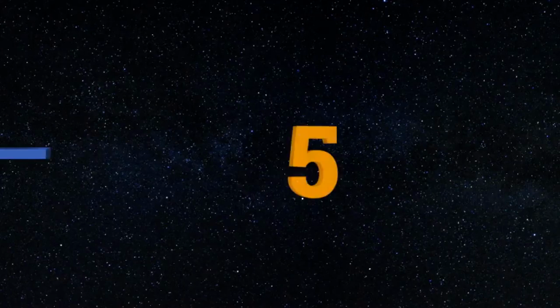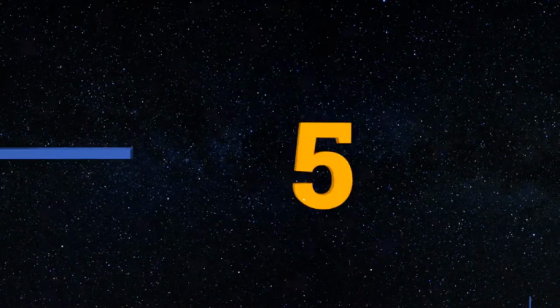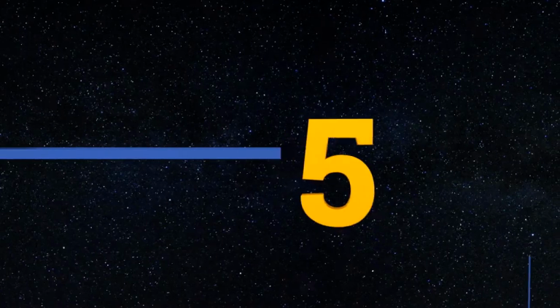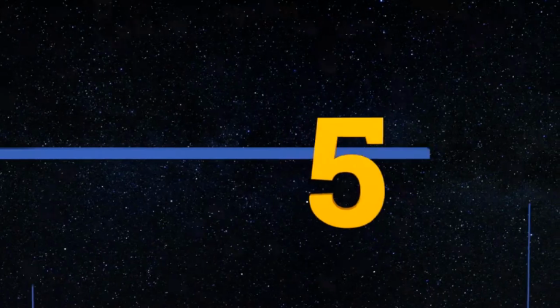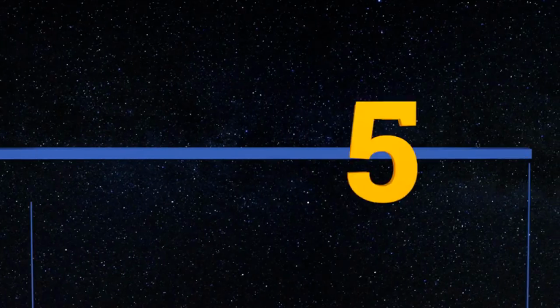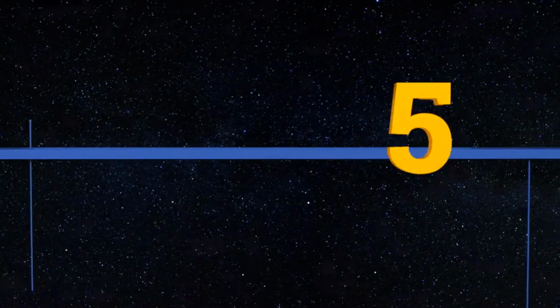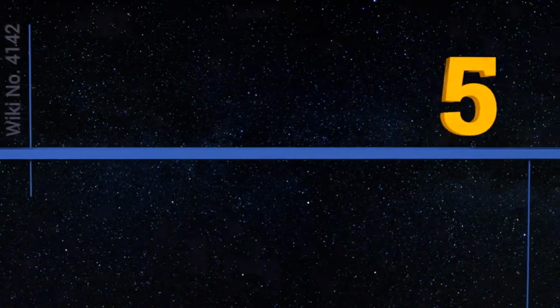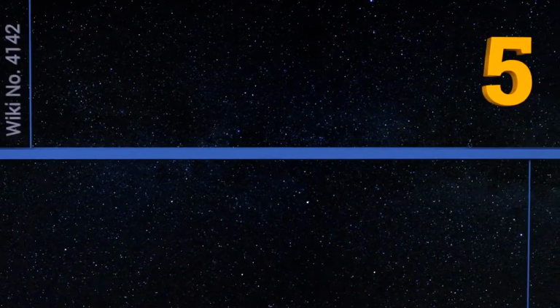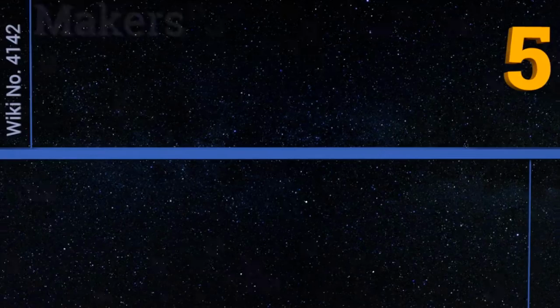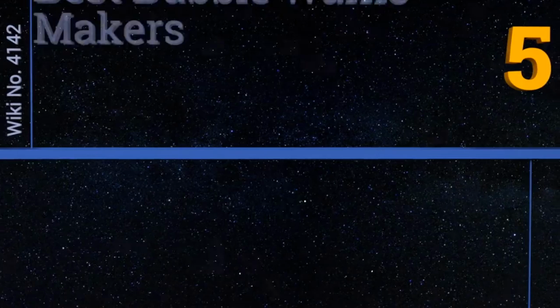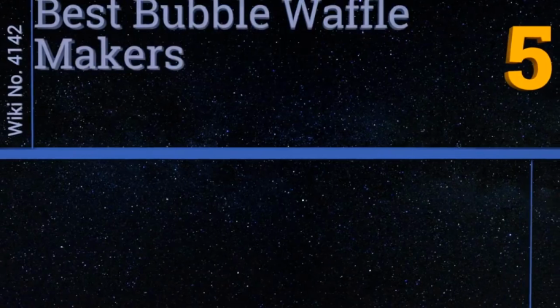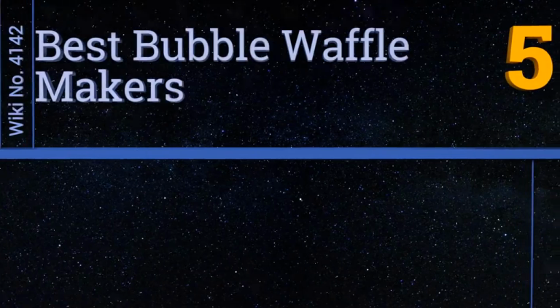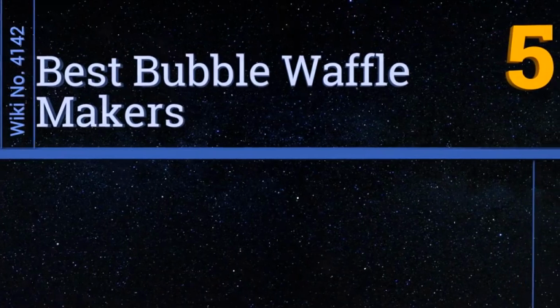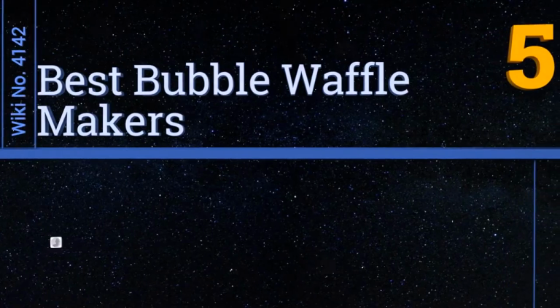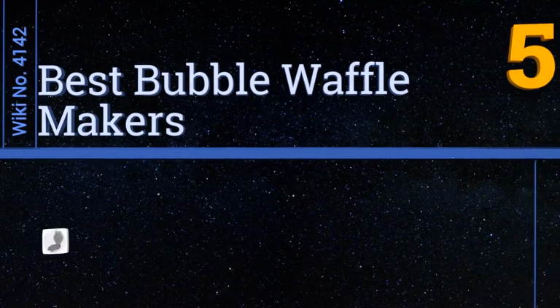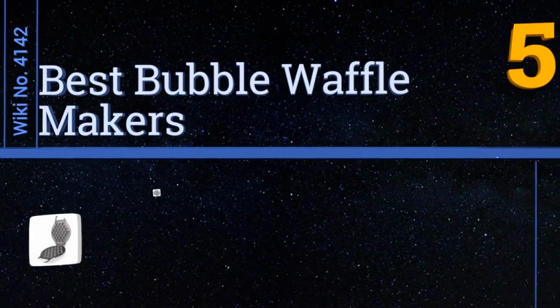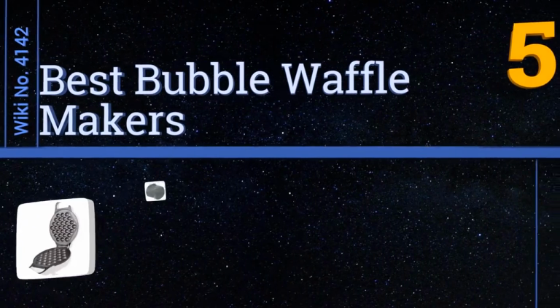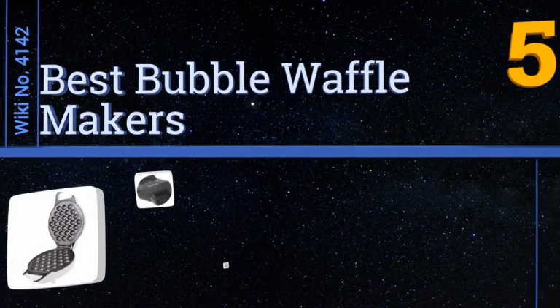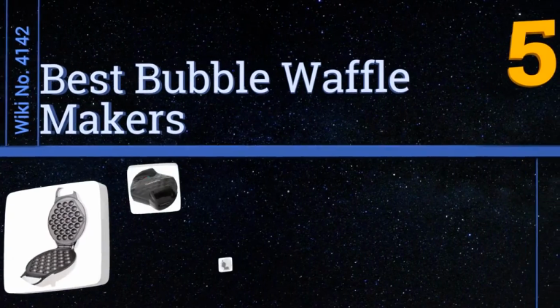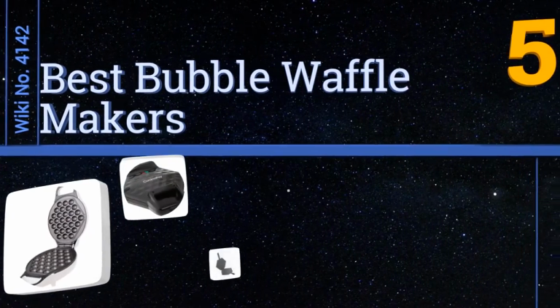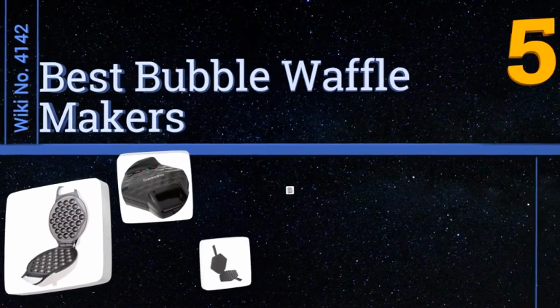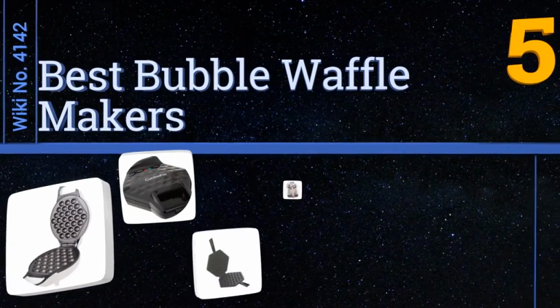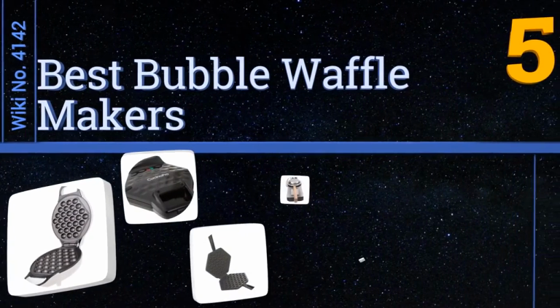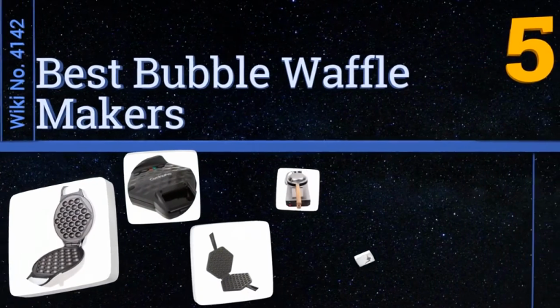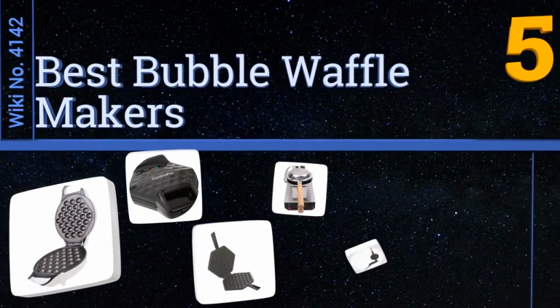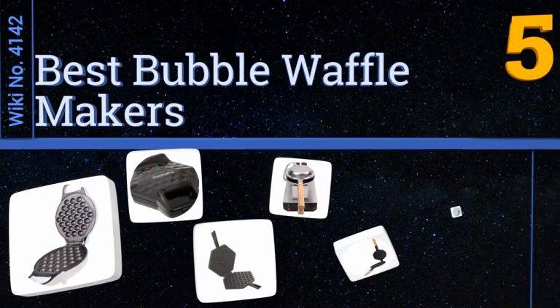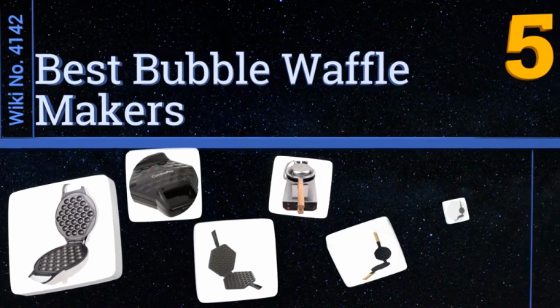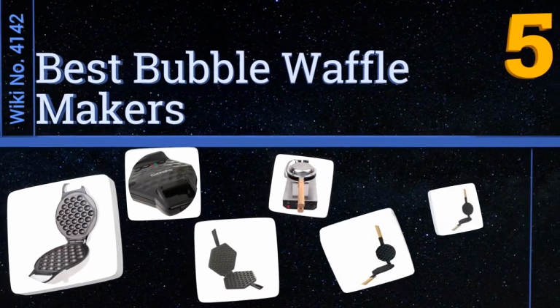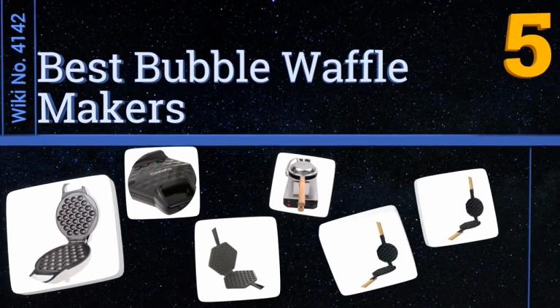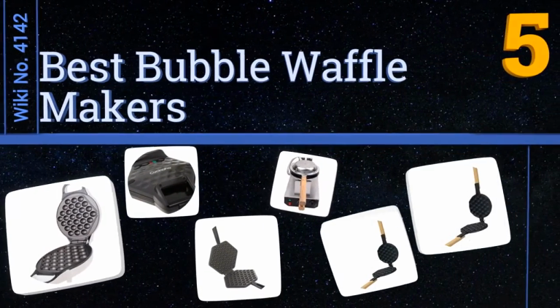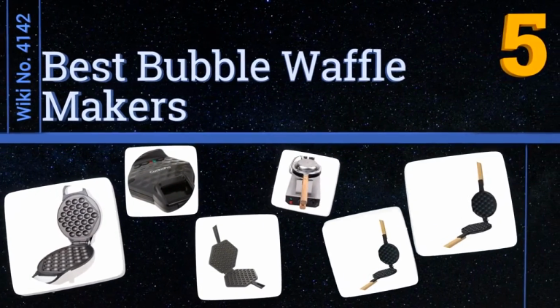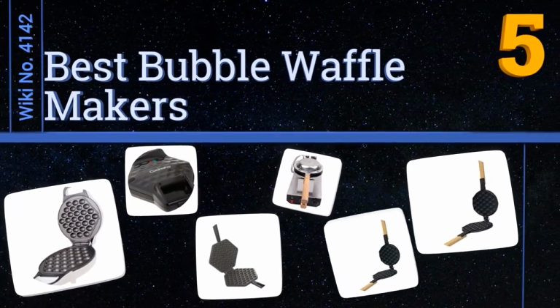Easy Vid presents the five best bubble waffle makers. Let's get started with the list.